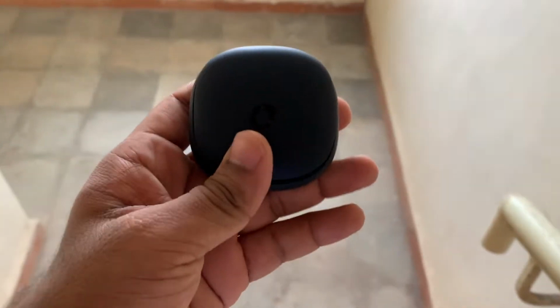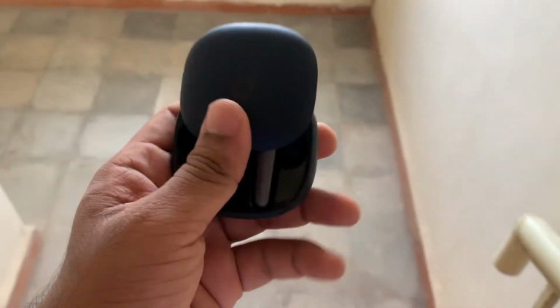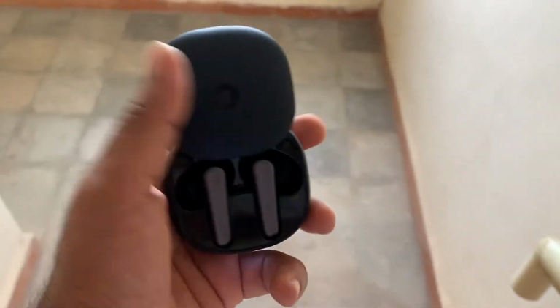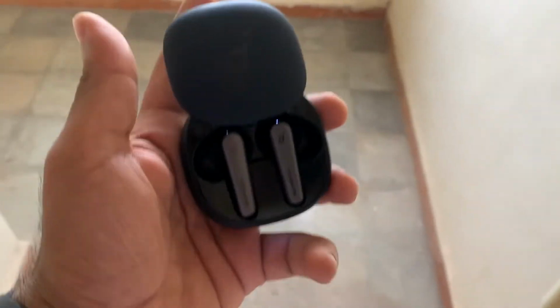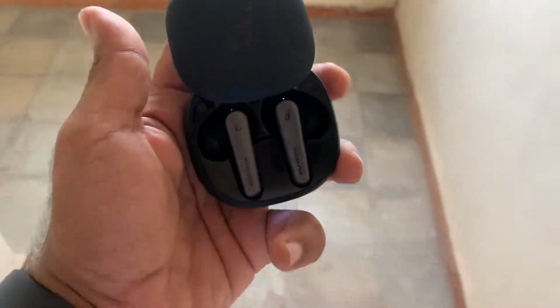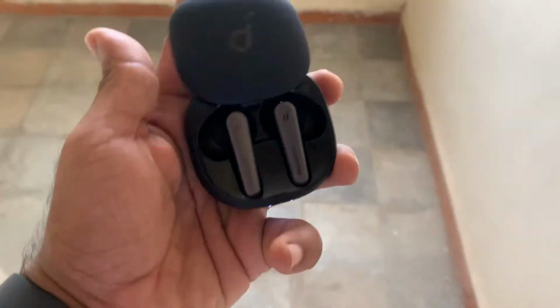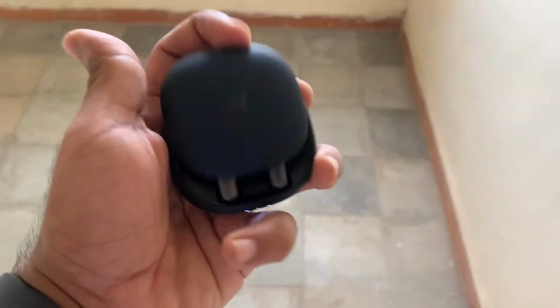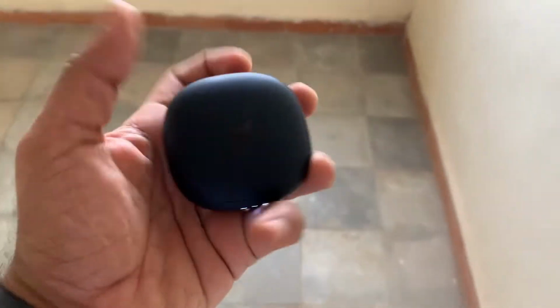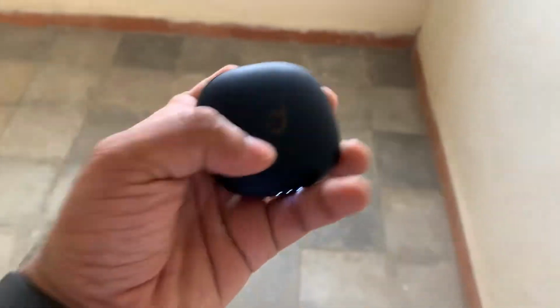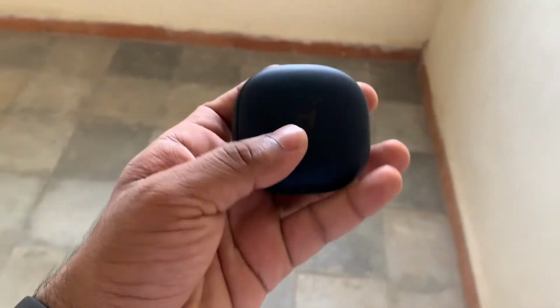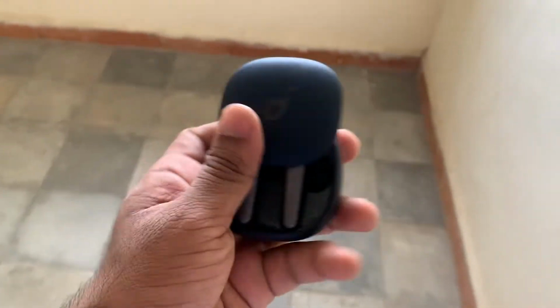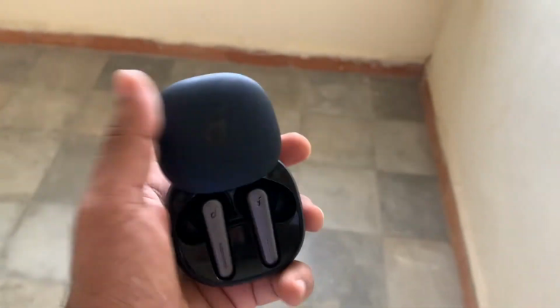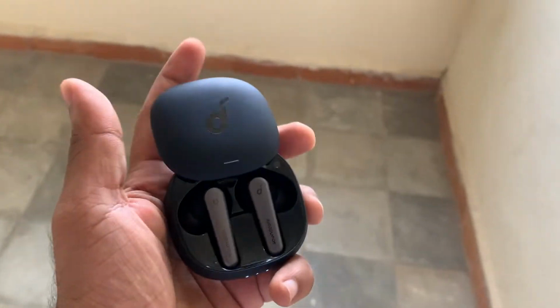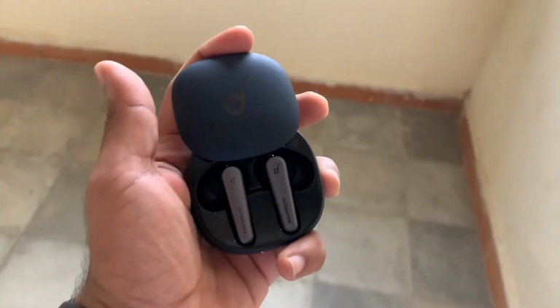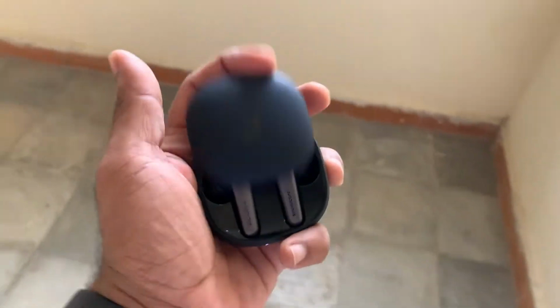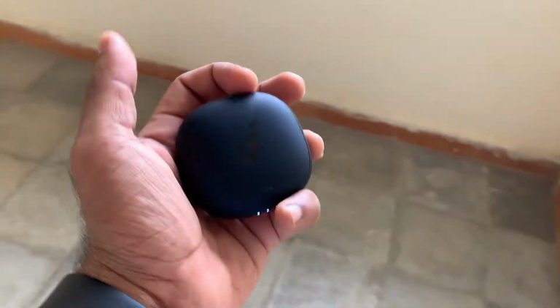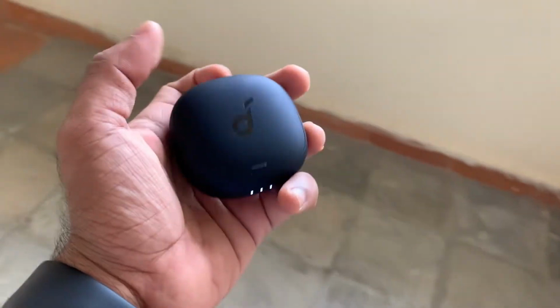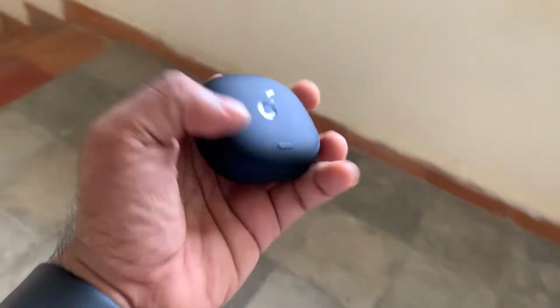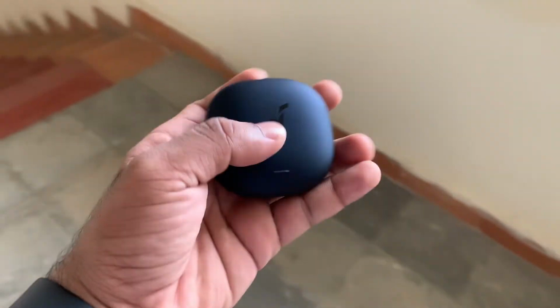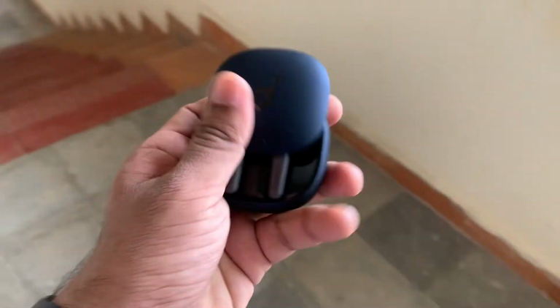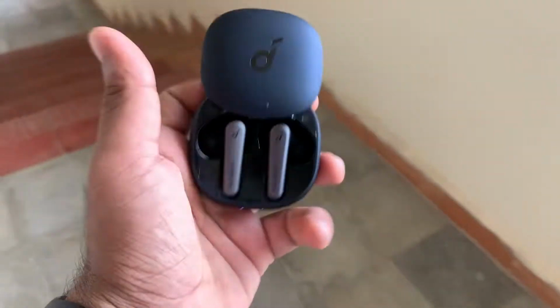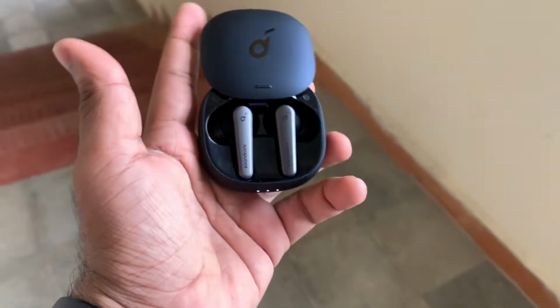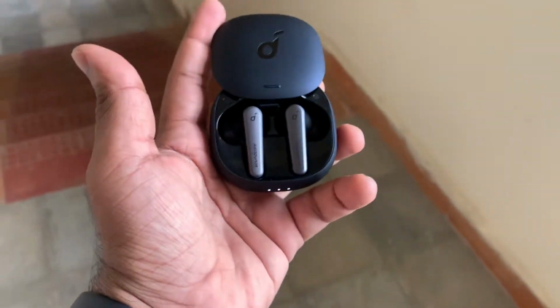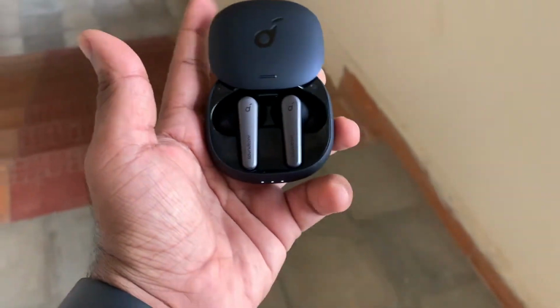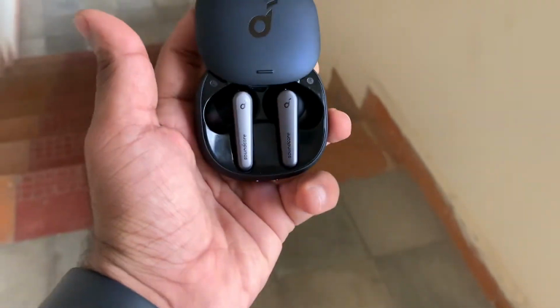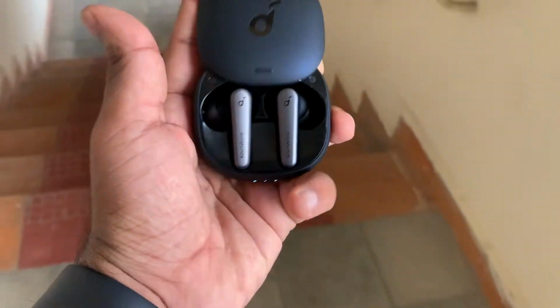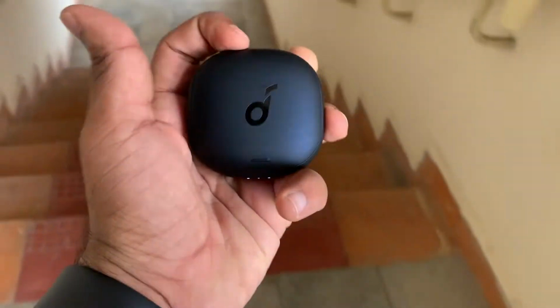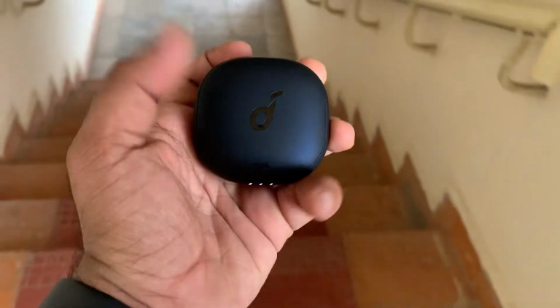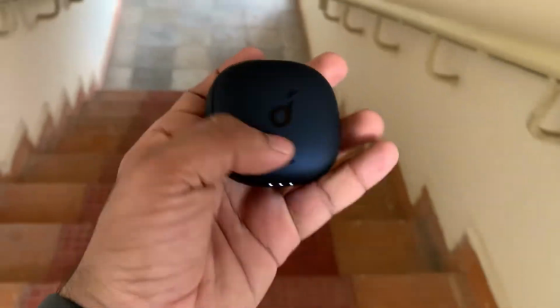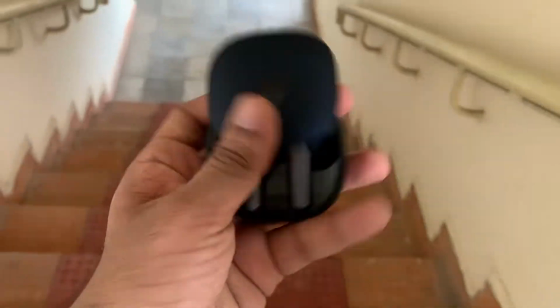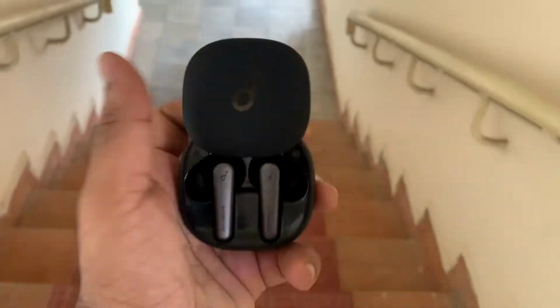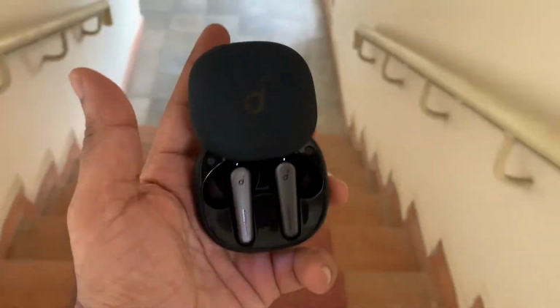Hey guys, you're watching Tech Lord. My name is Aditya Rajaraman and this is the review of Soundcore Liberty Air 2 Pro.